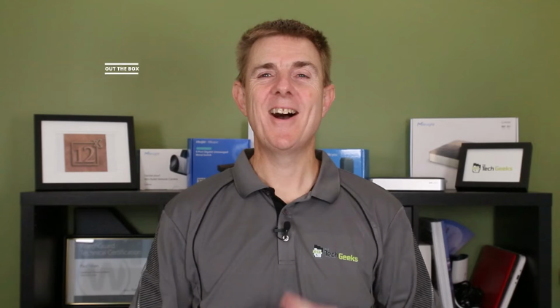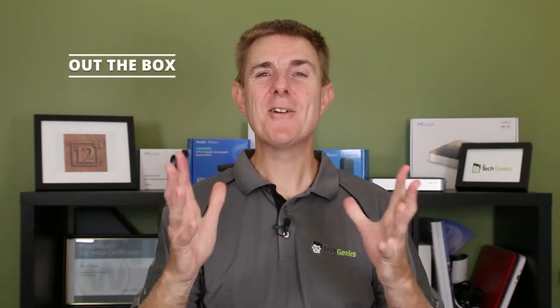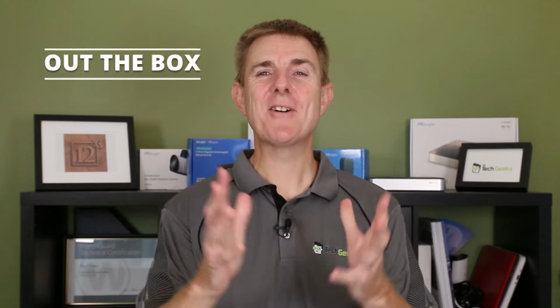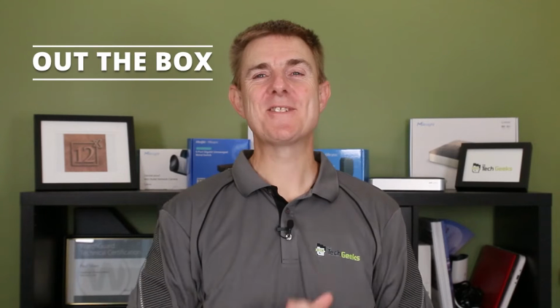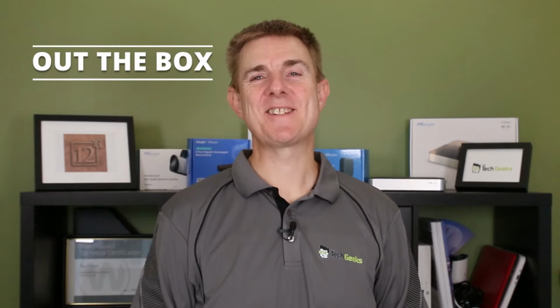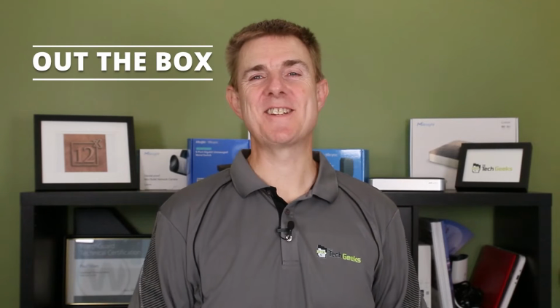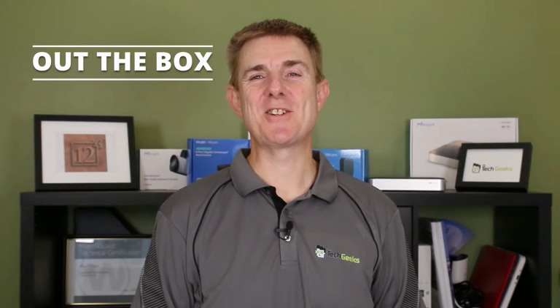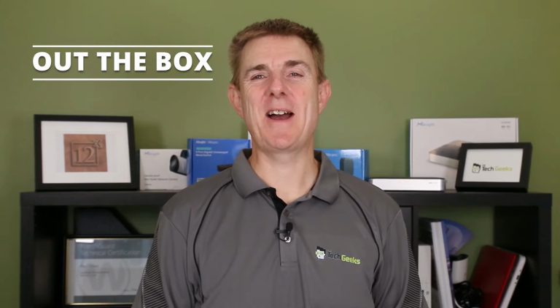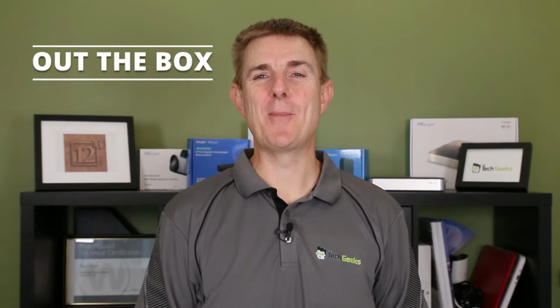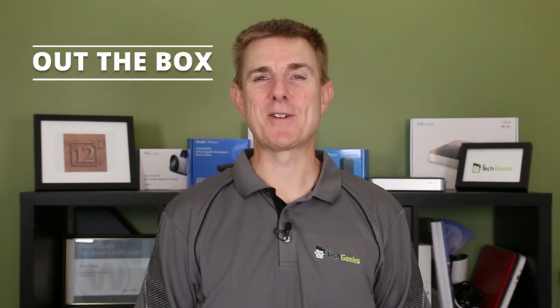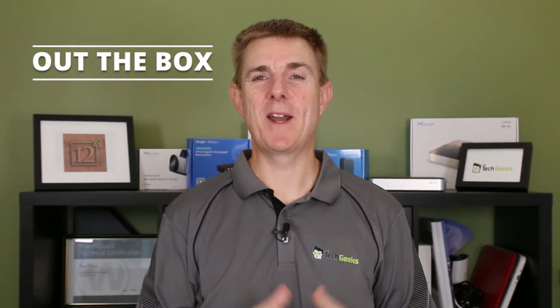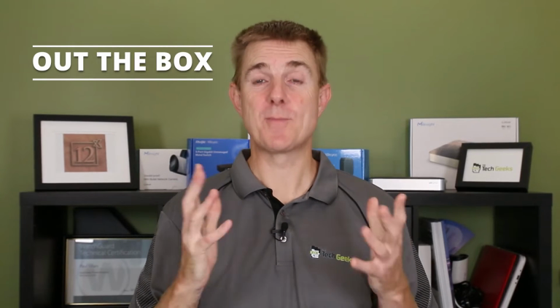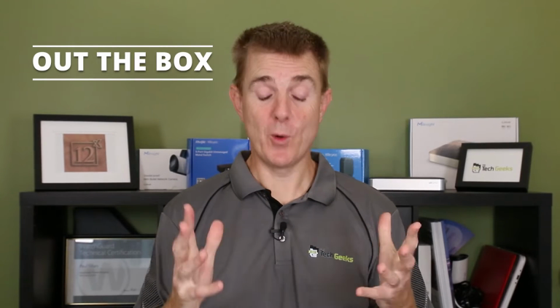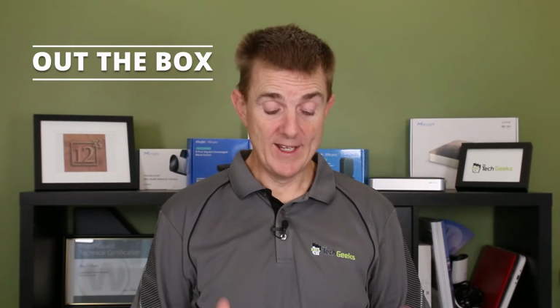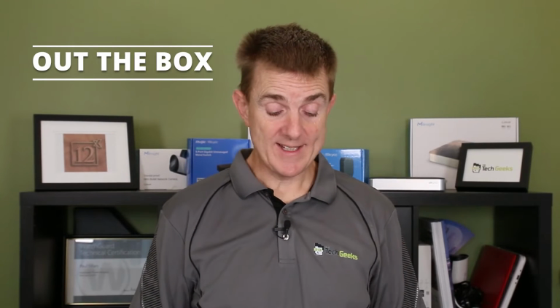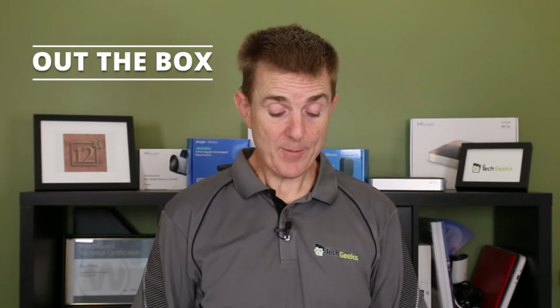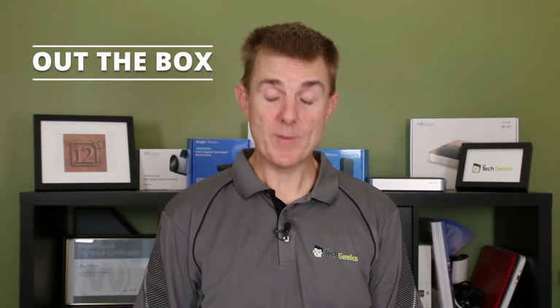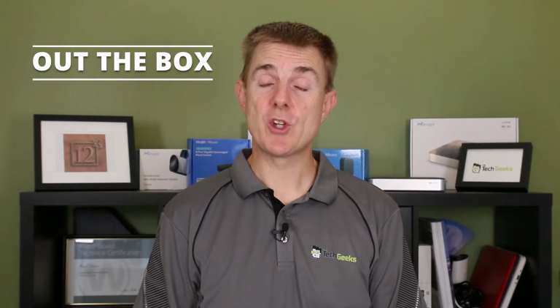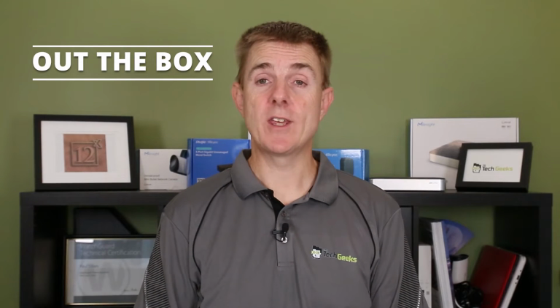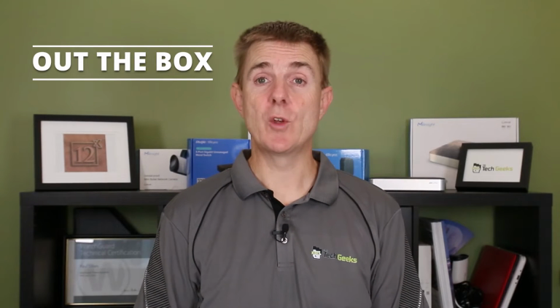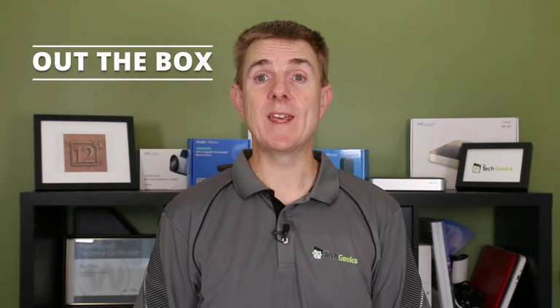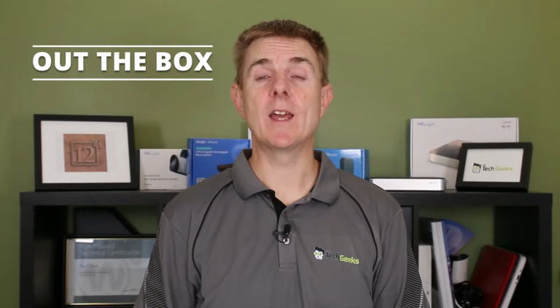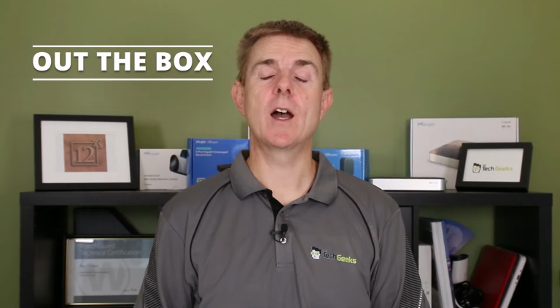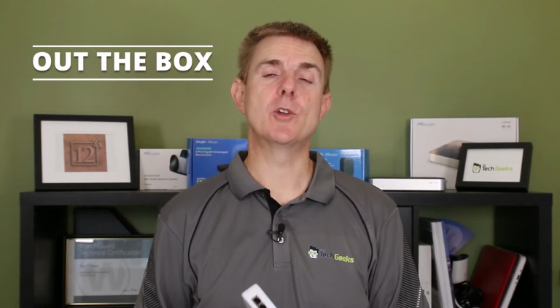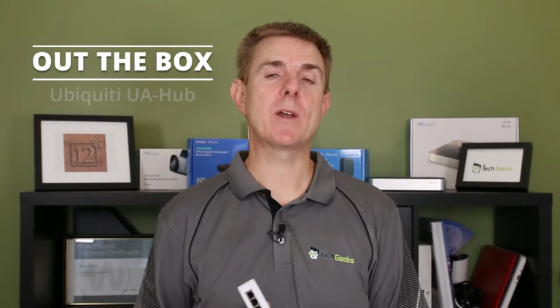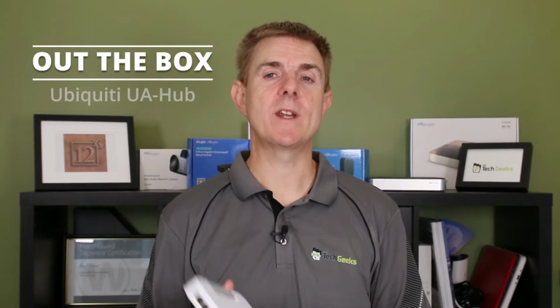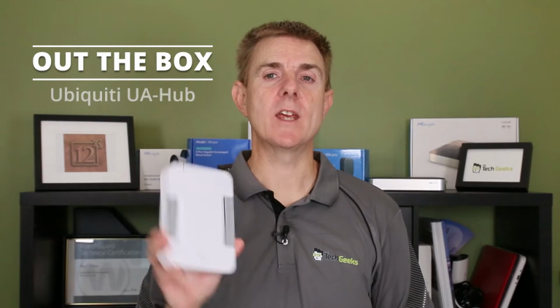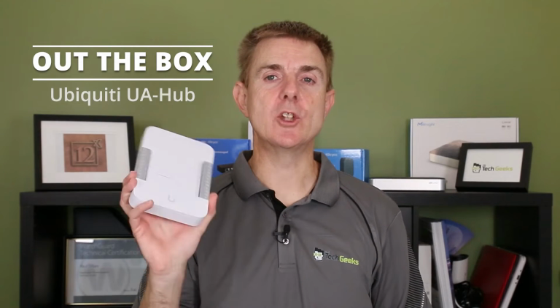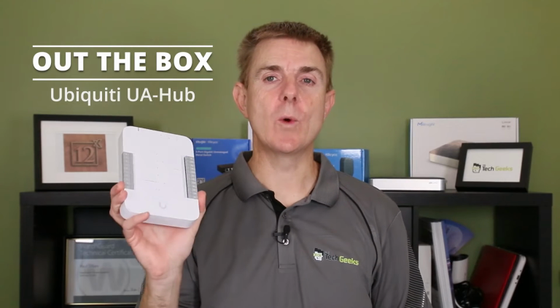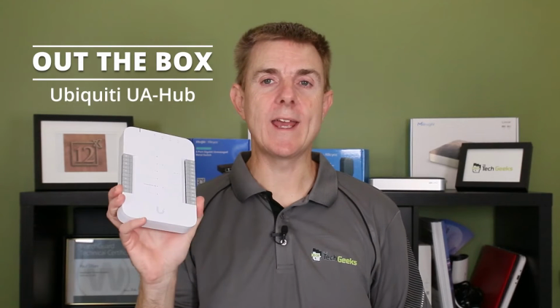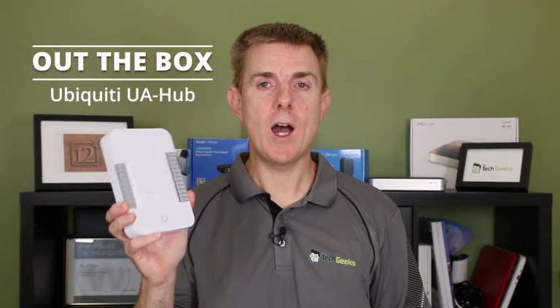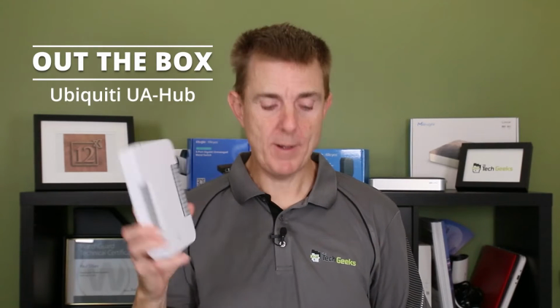Hi and welcome to this edition of Out the Box. My name is Paul. Today I'm going to be showing you the Ubiquiti UA Hub.